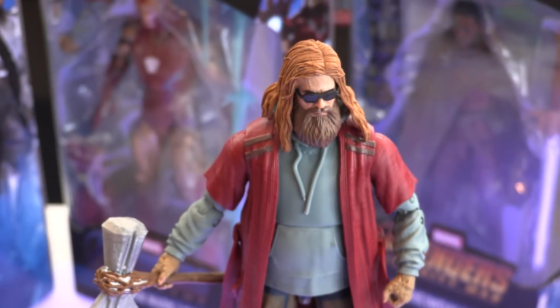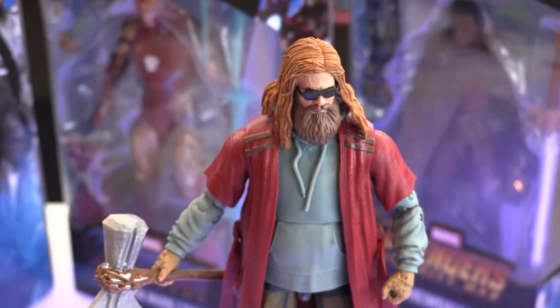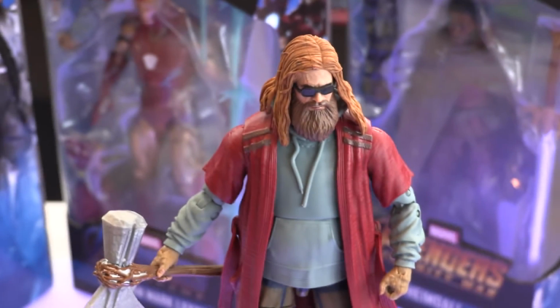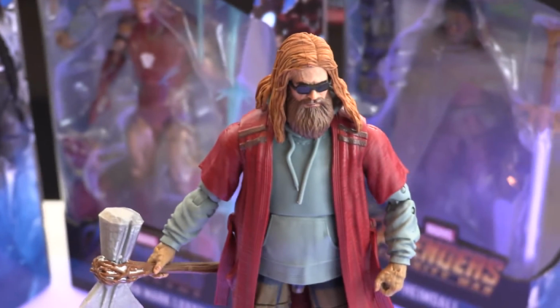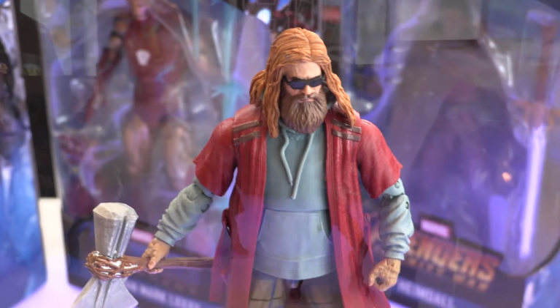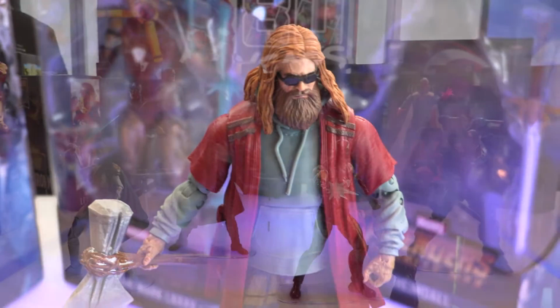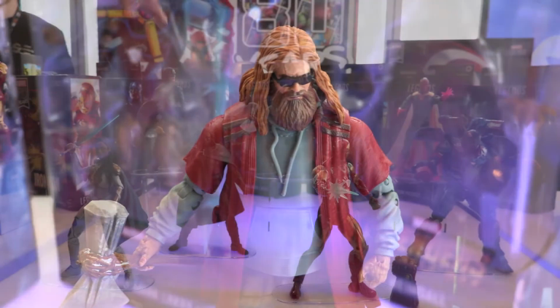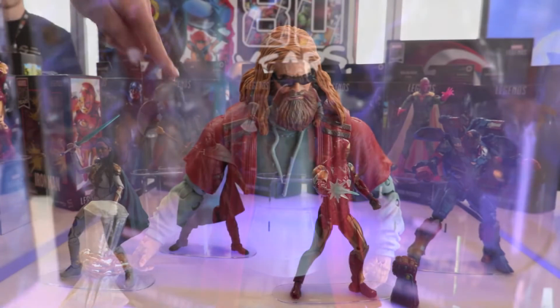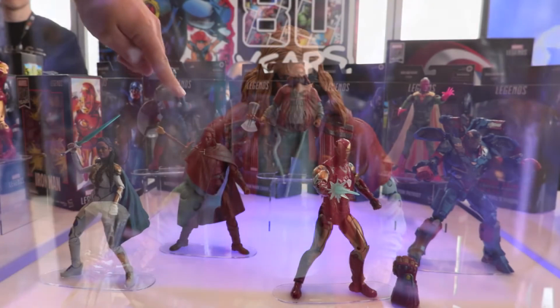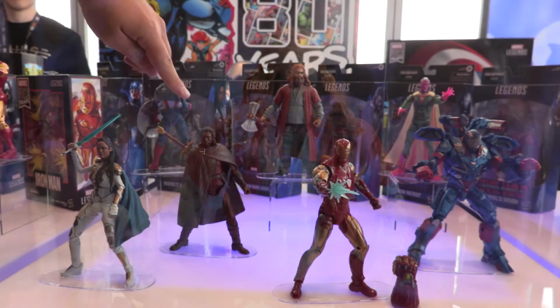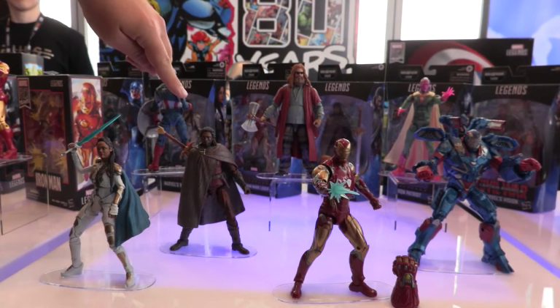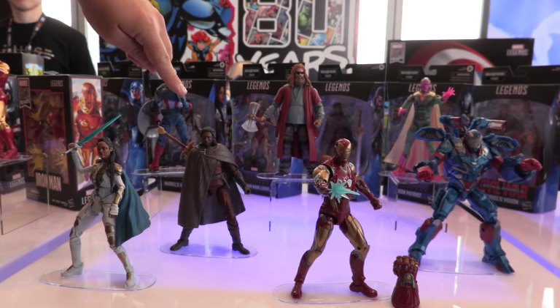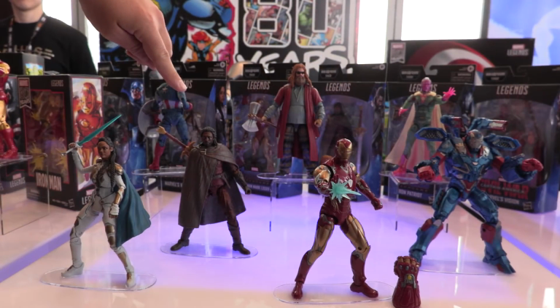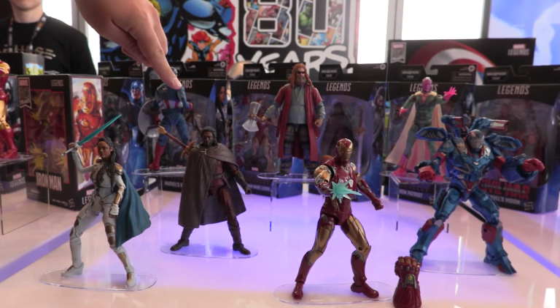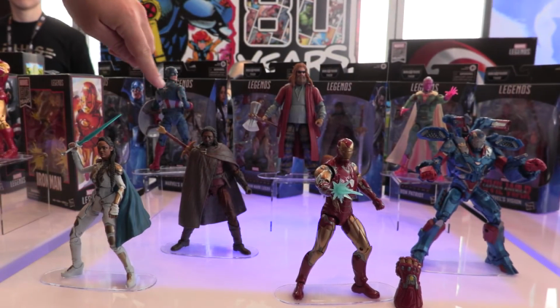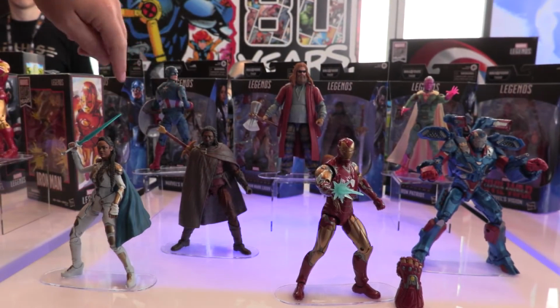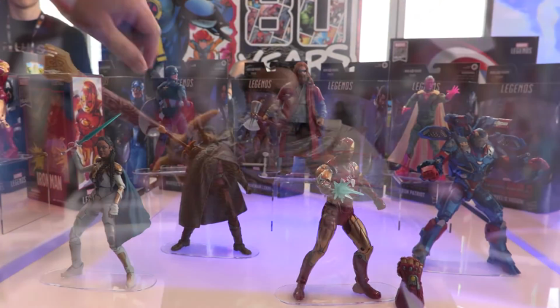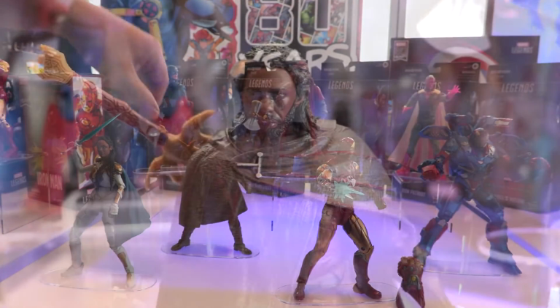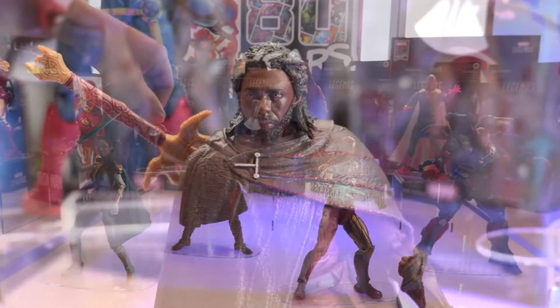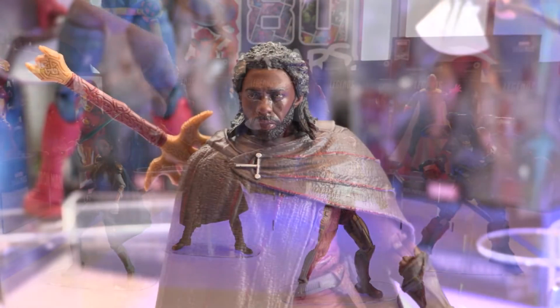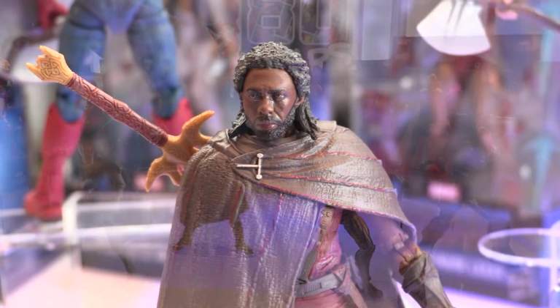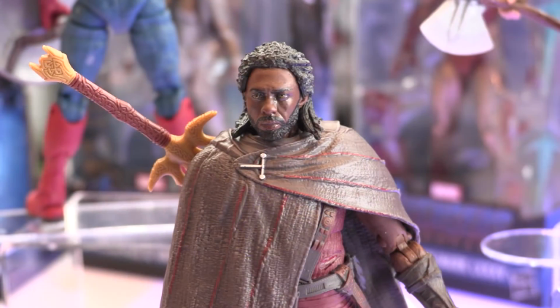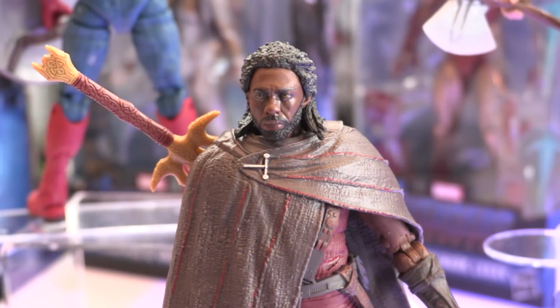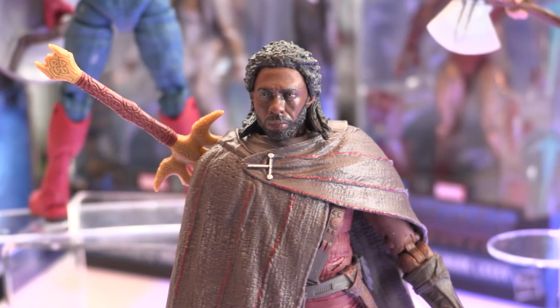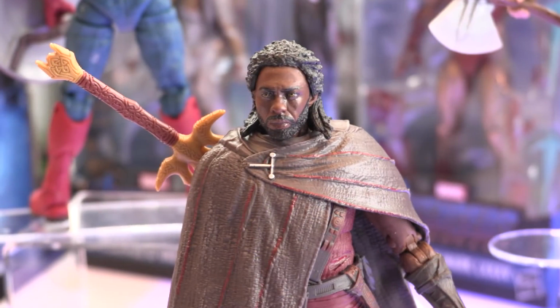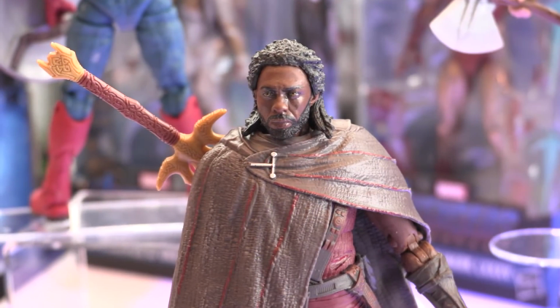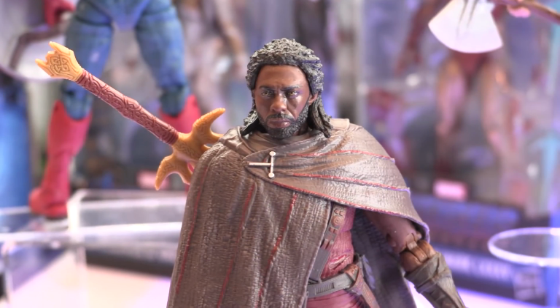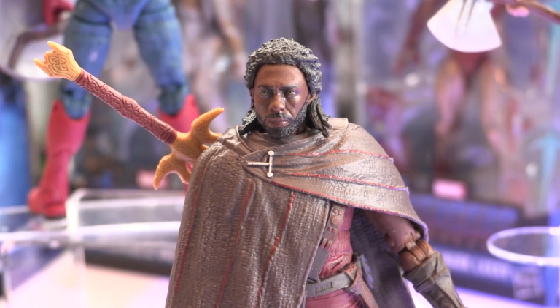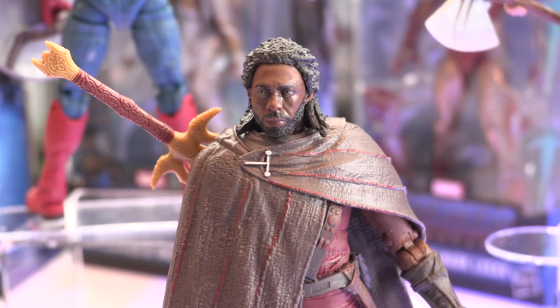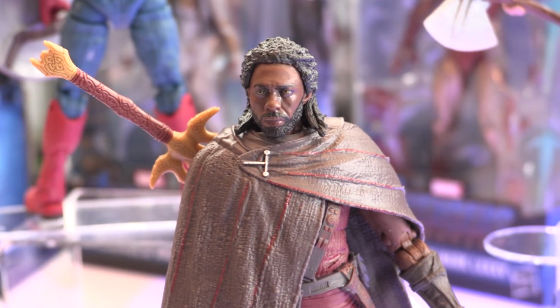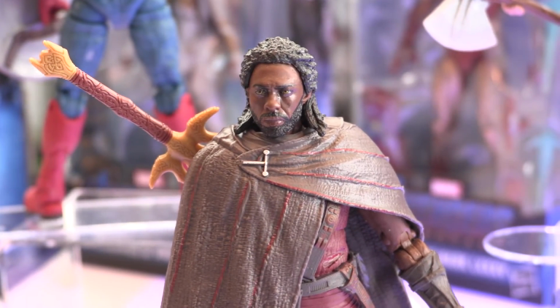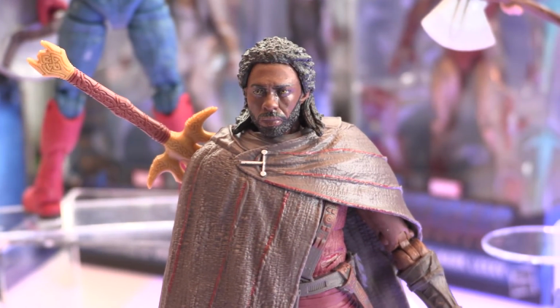We've got Heimdall, comes with a removable cloak and his sword.